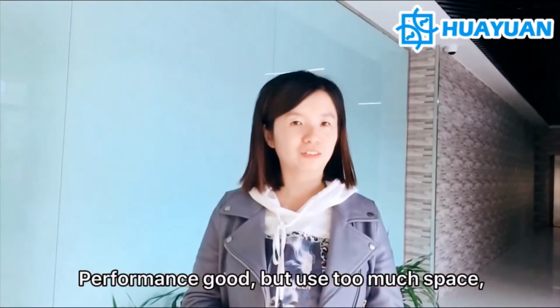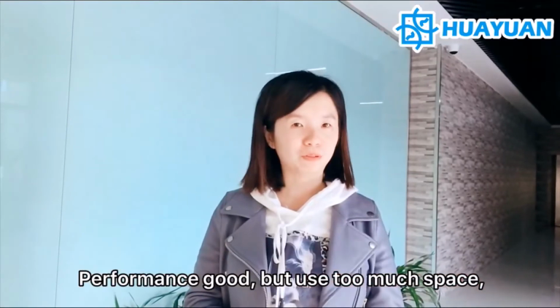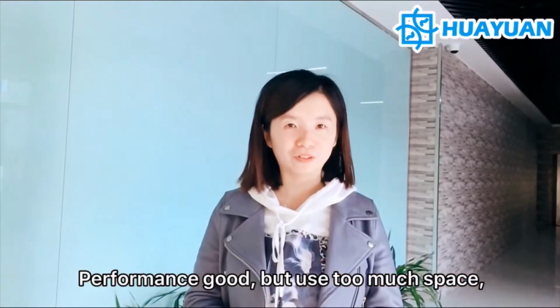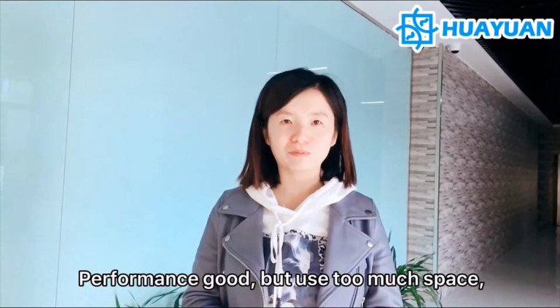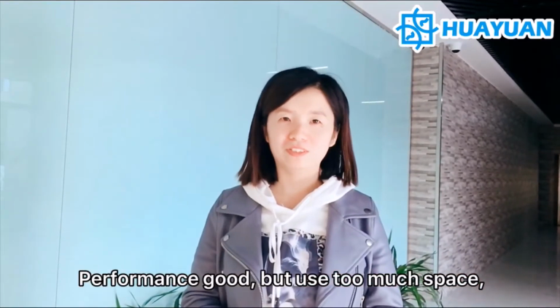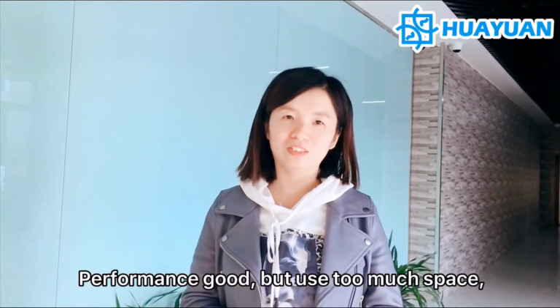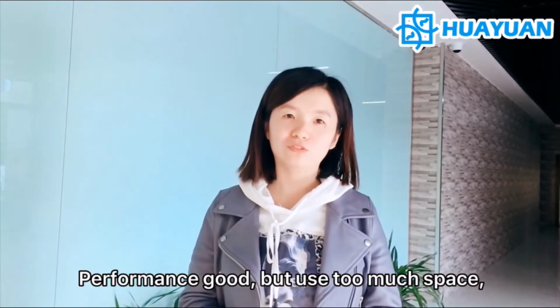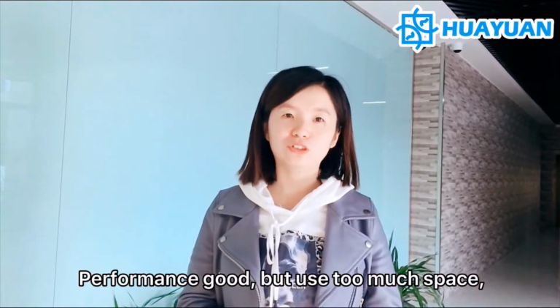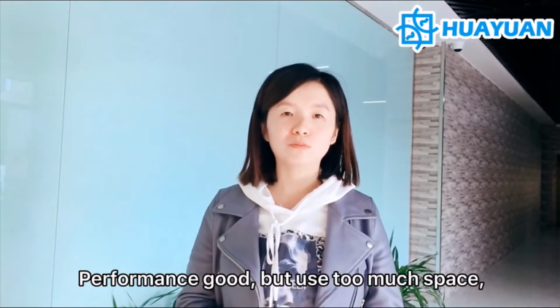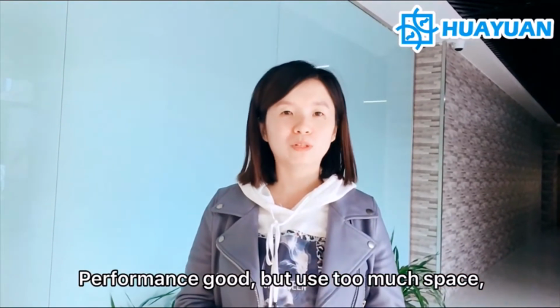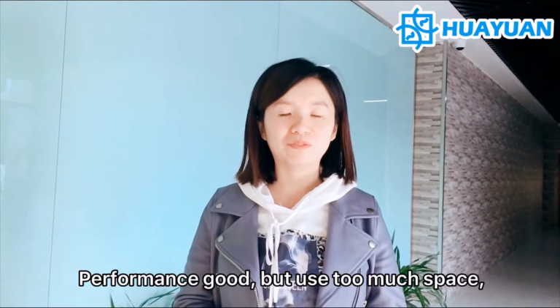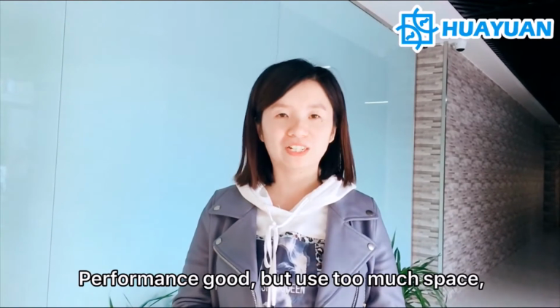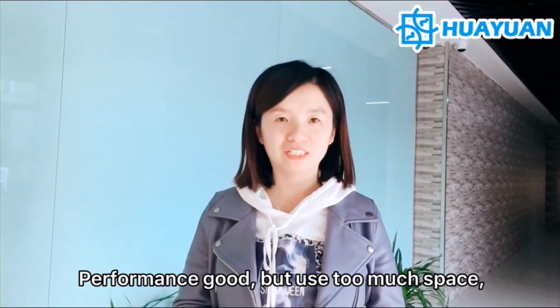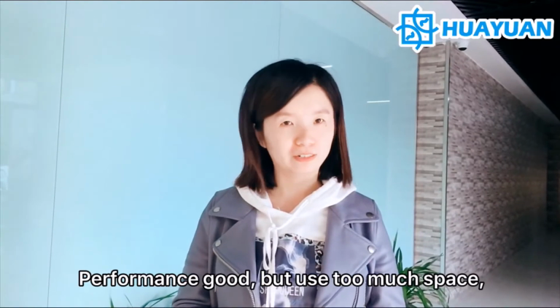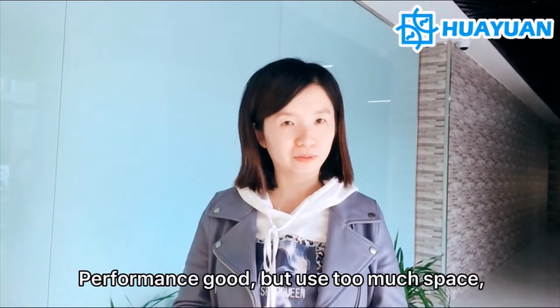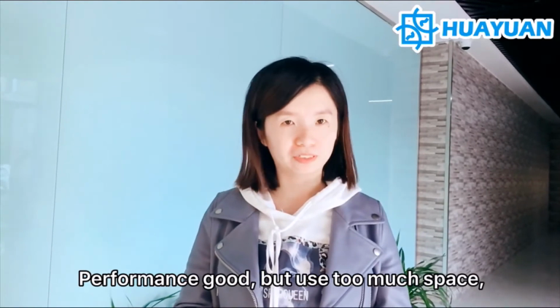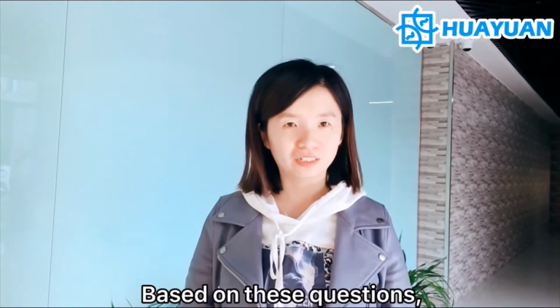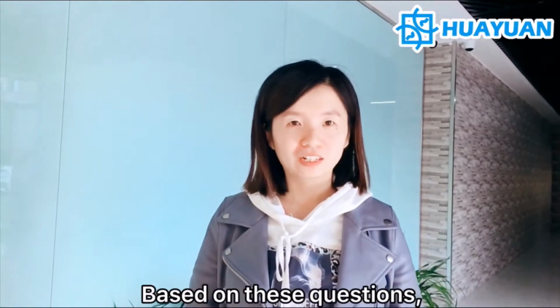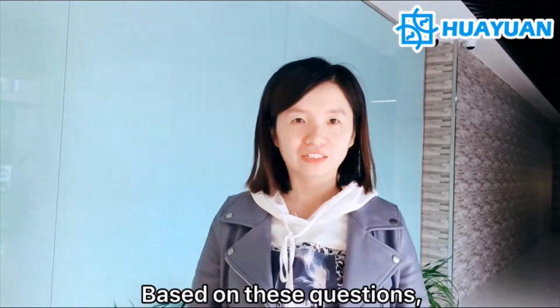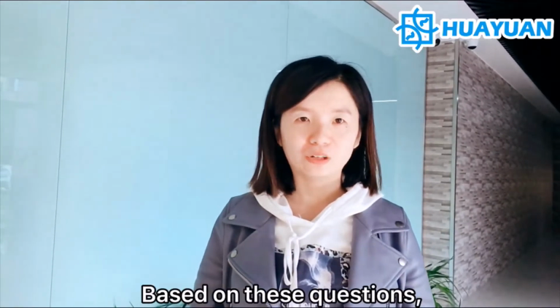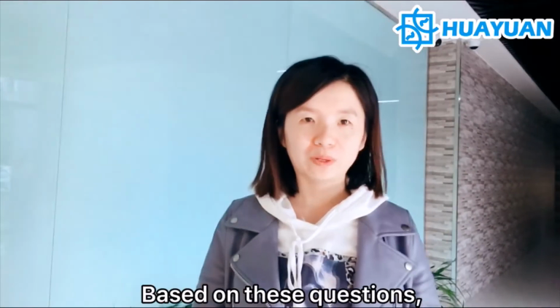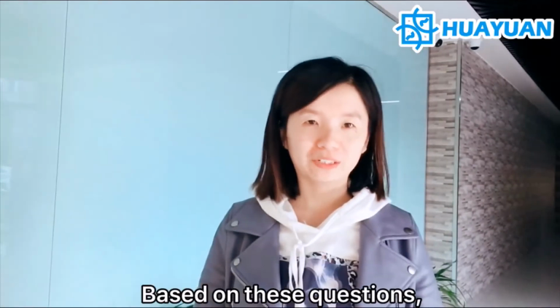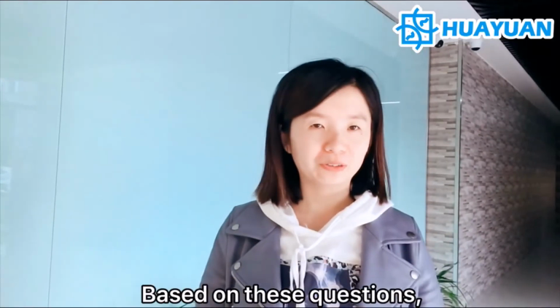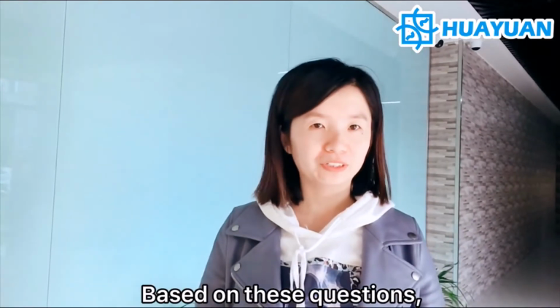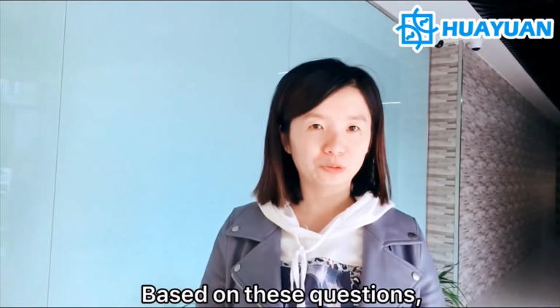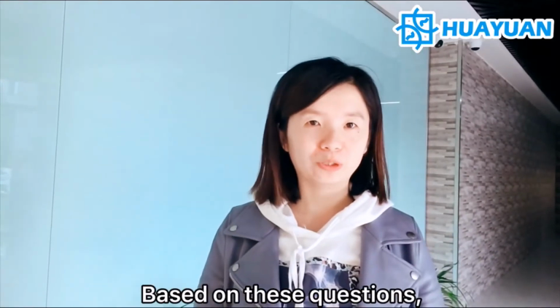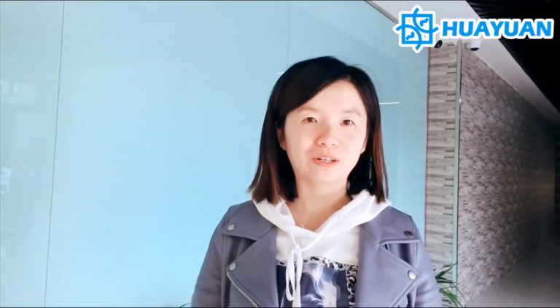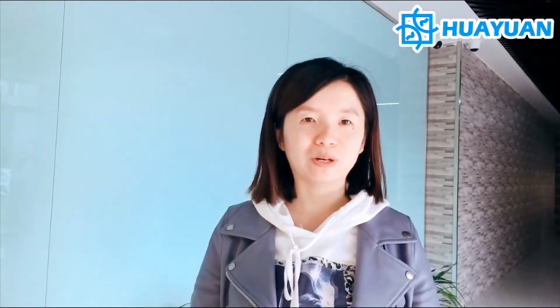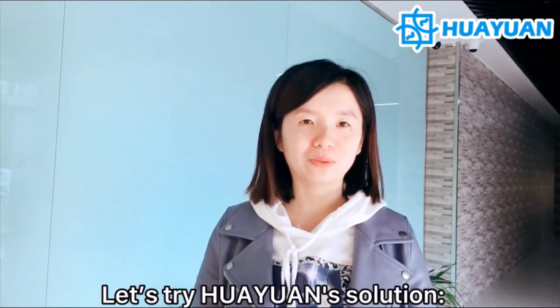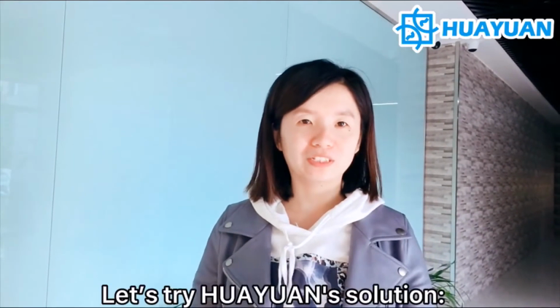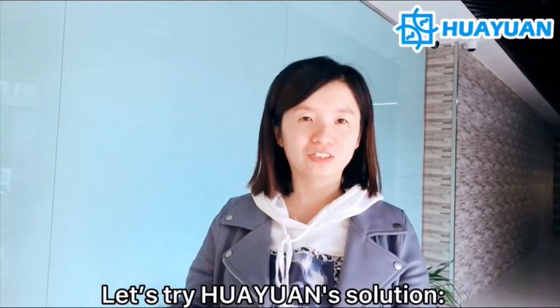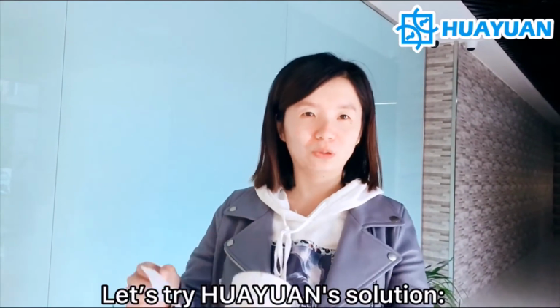It performs well but uses too much space. Based on these questions, let's try Huayuan's solutions.